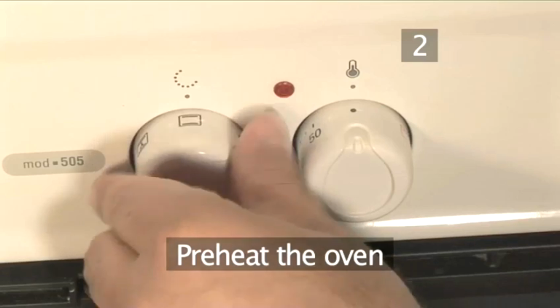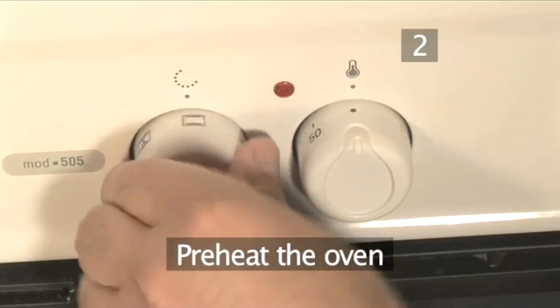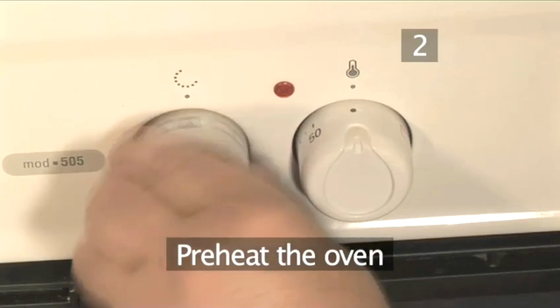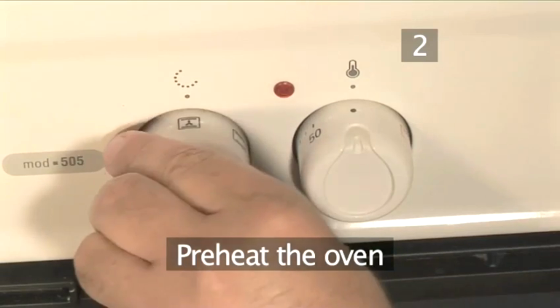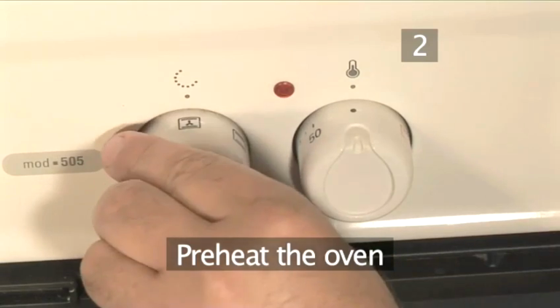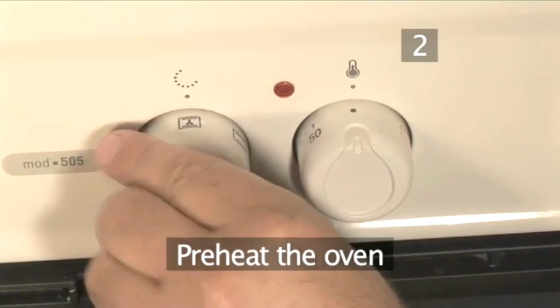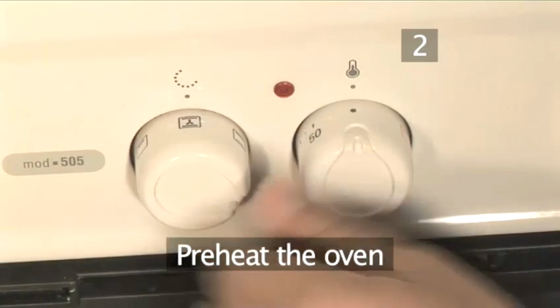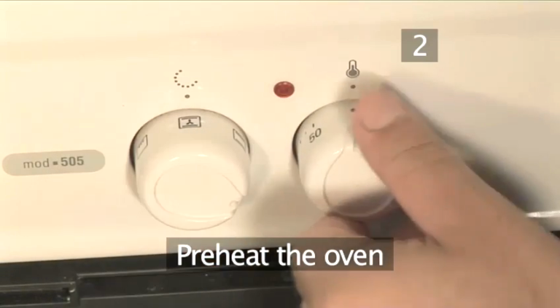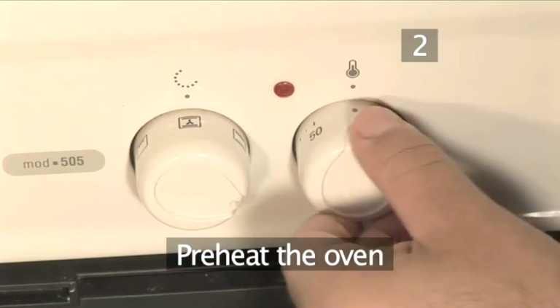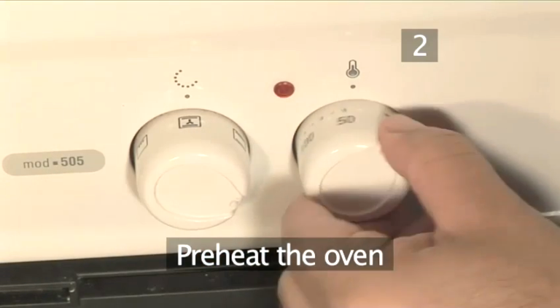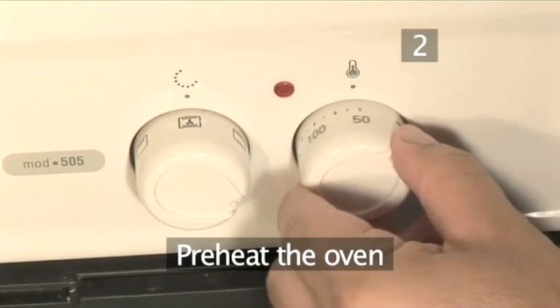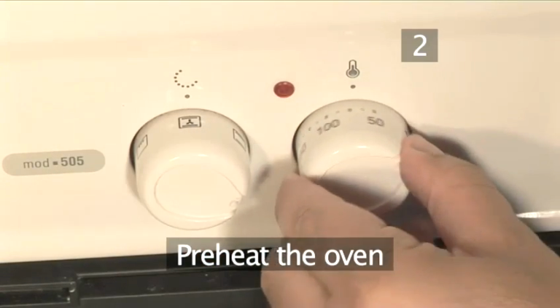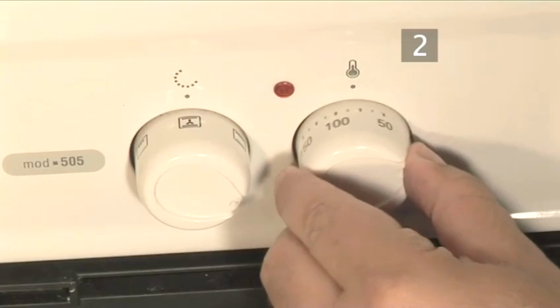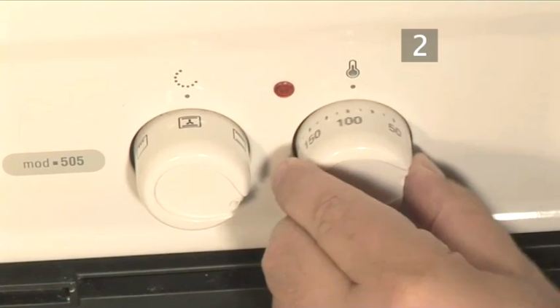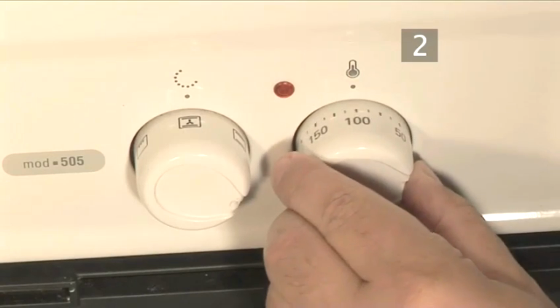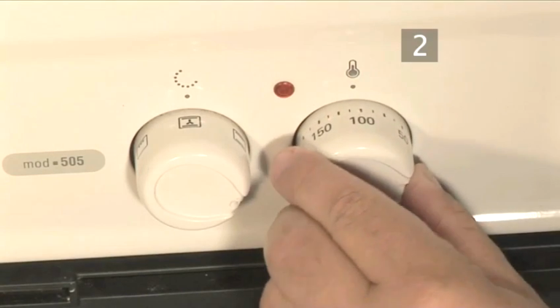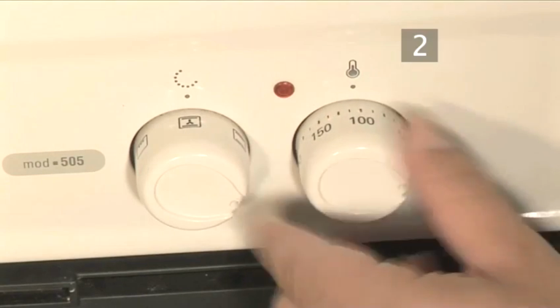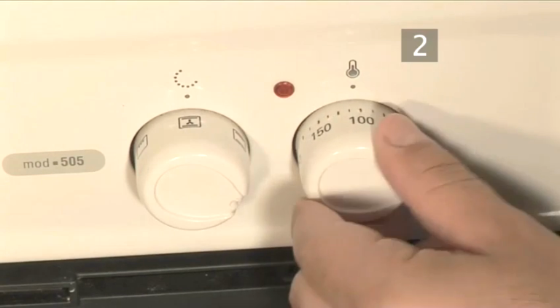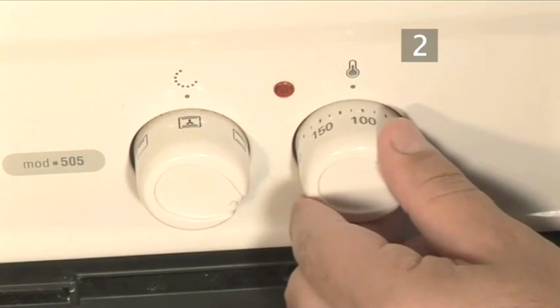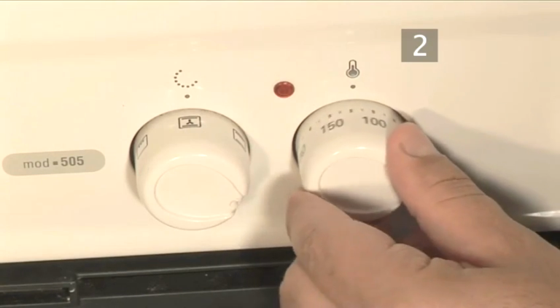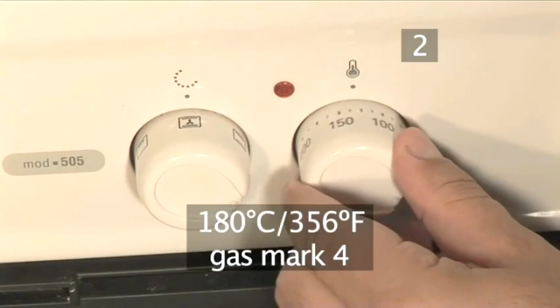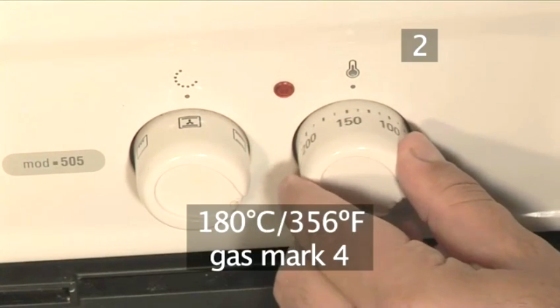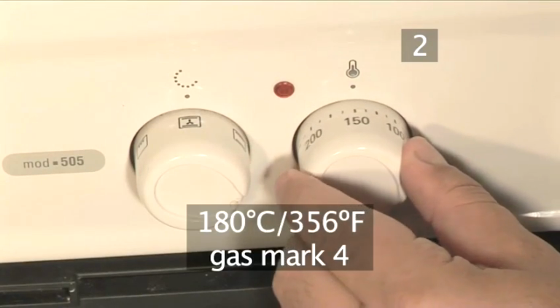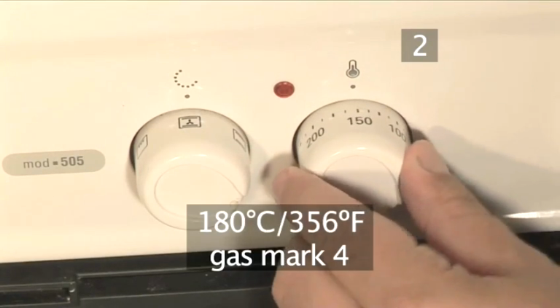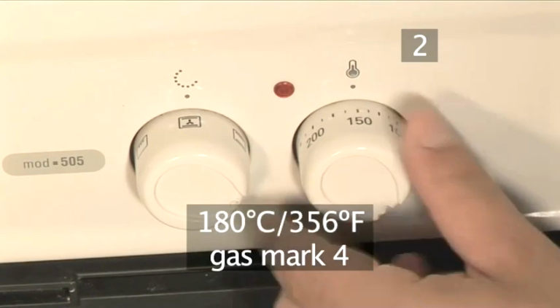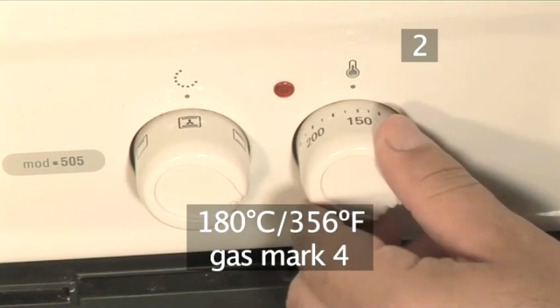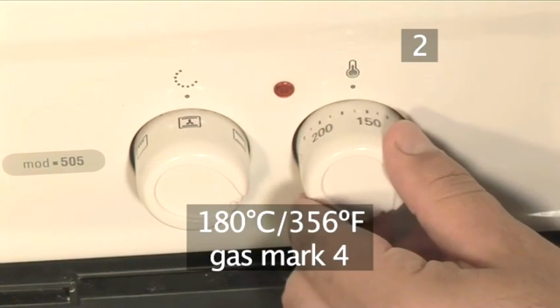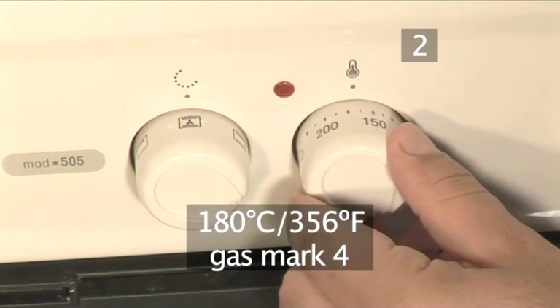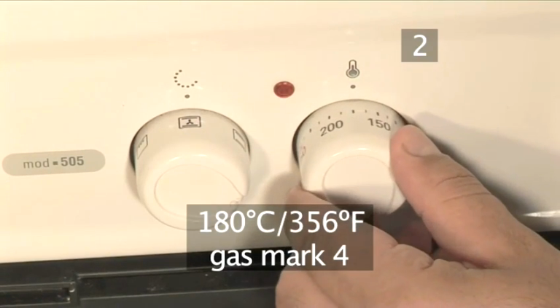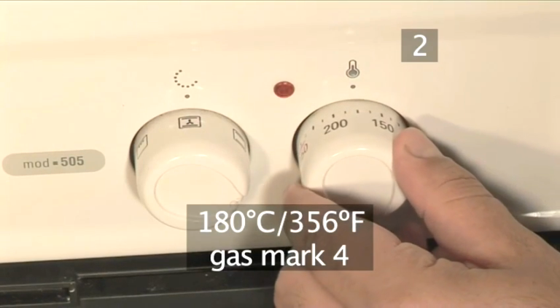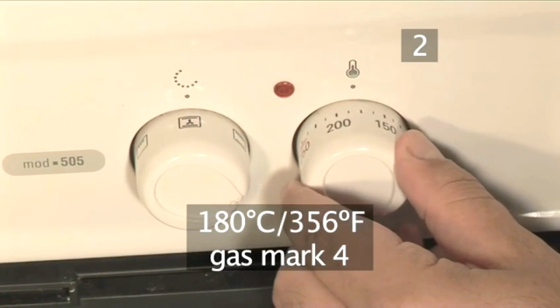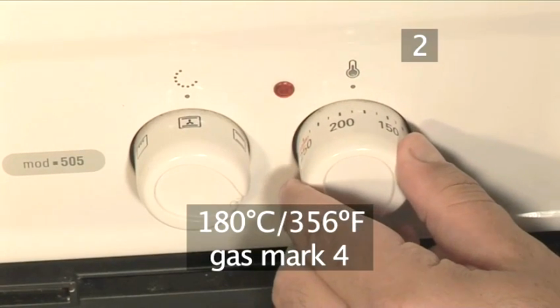Step 2. Preheat the oven. Turn on the oven and set it to 180 degrees Celsius.